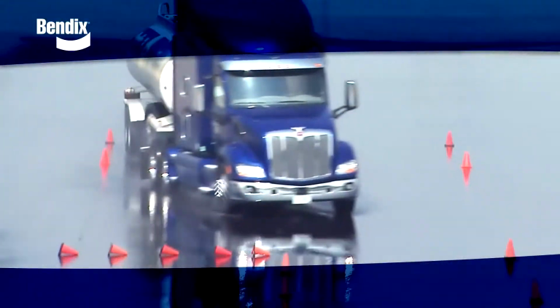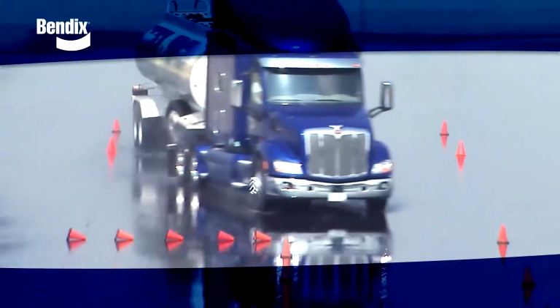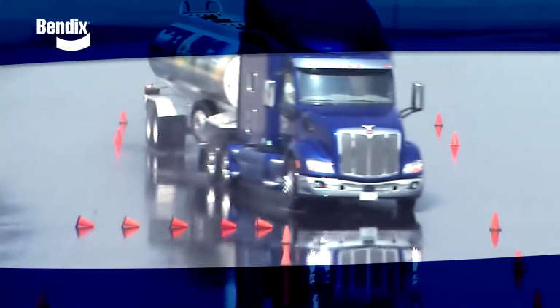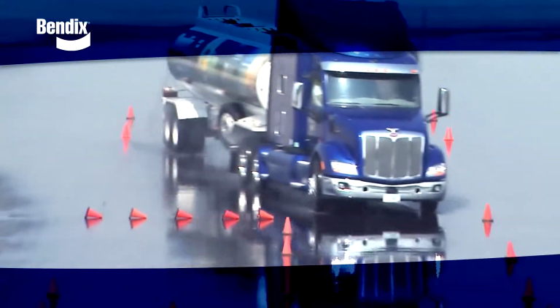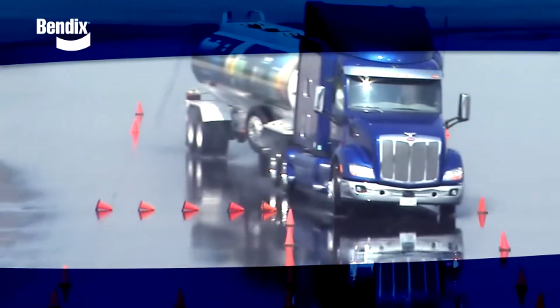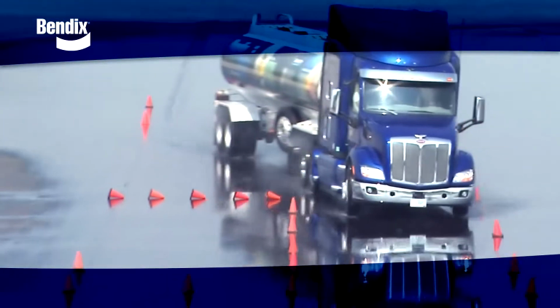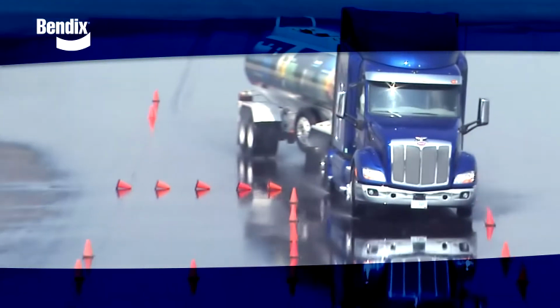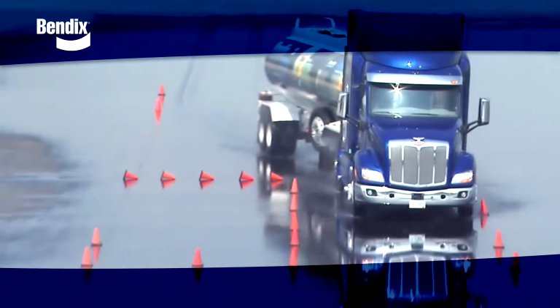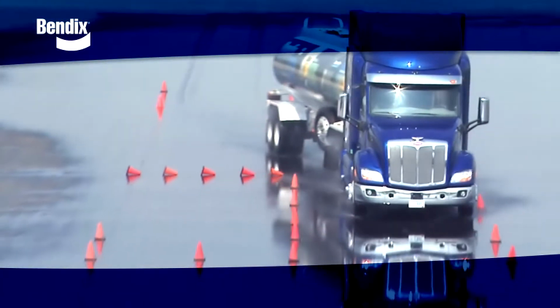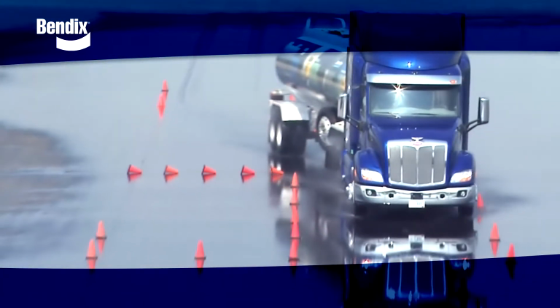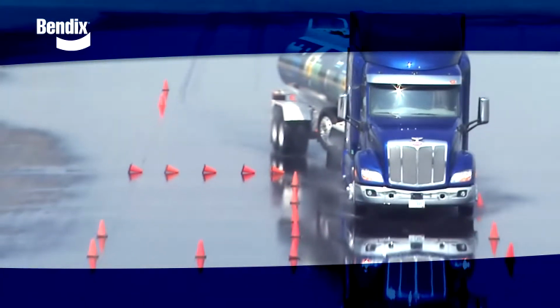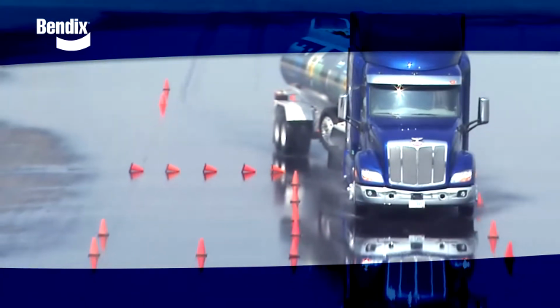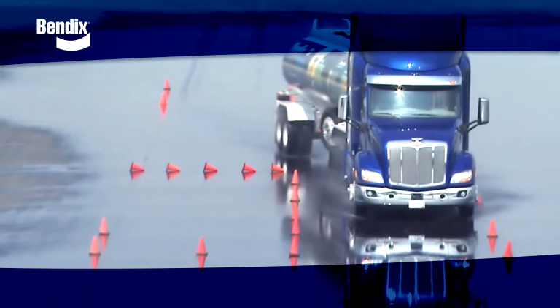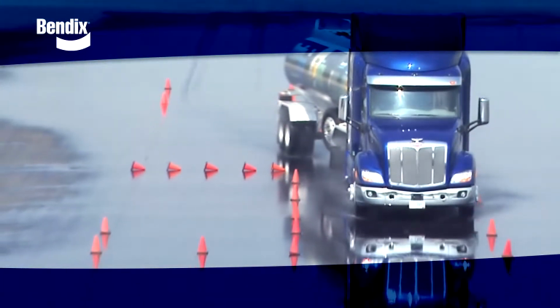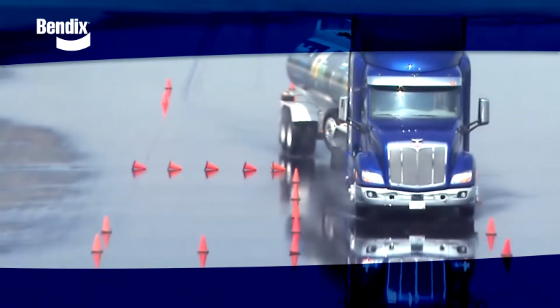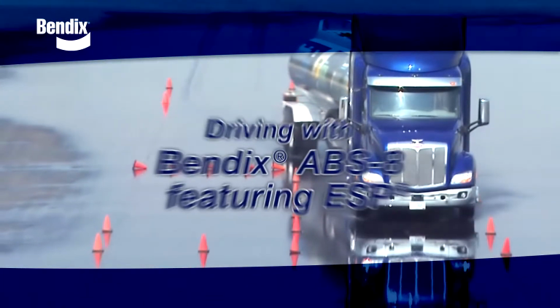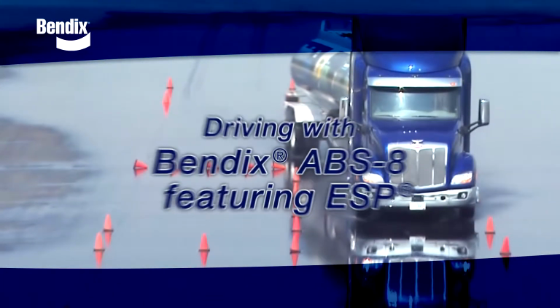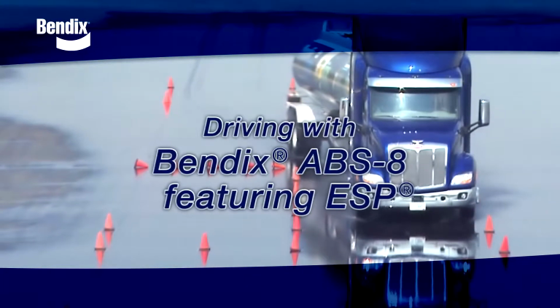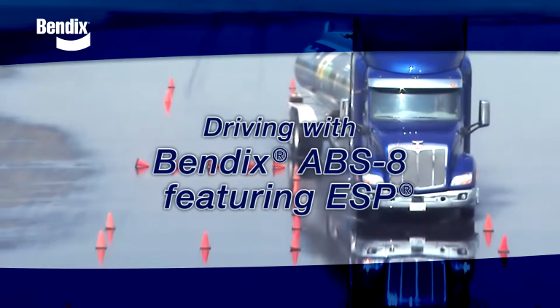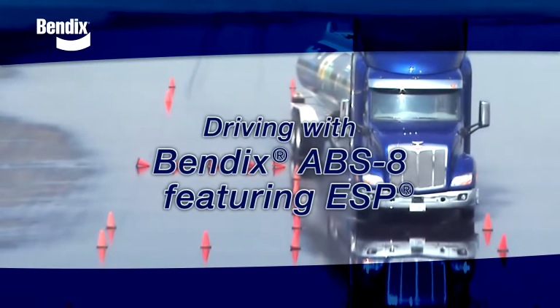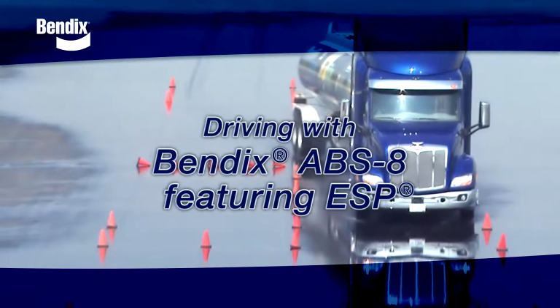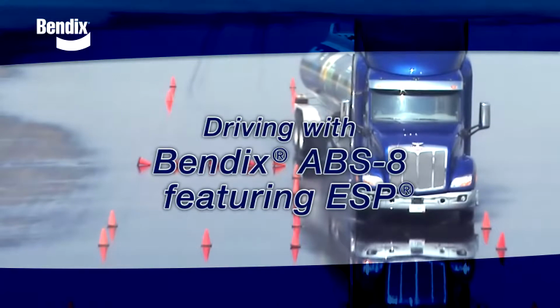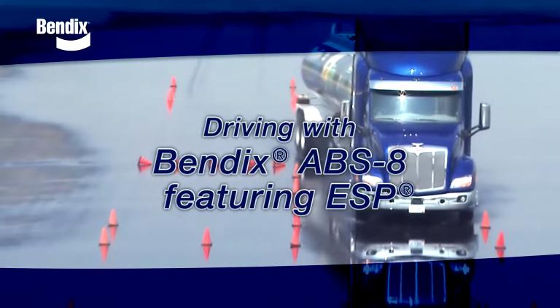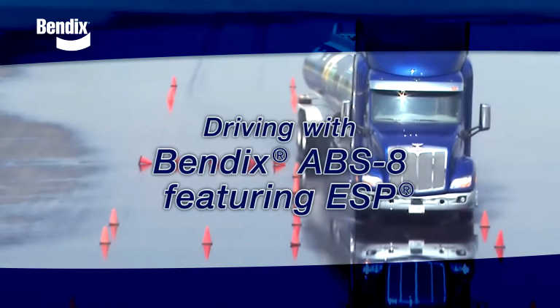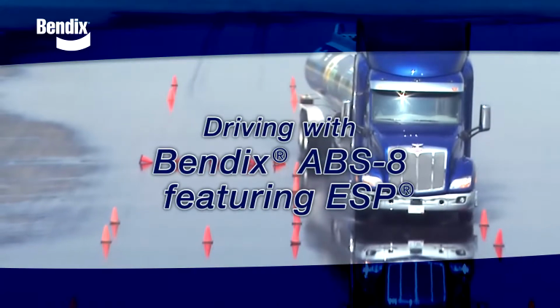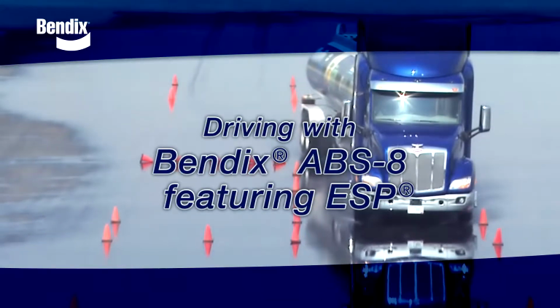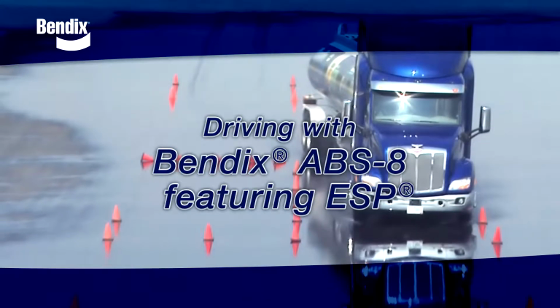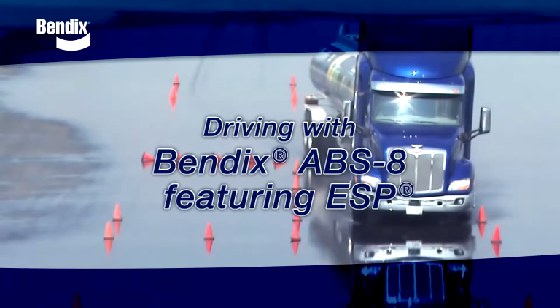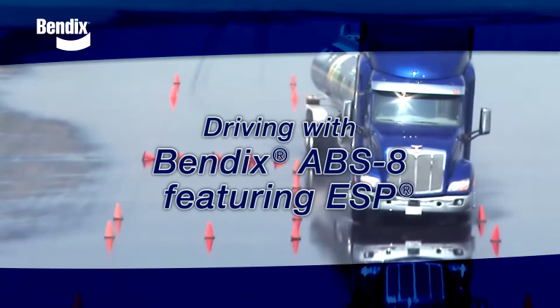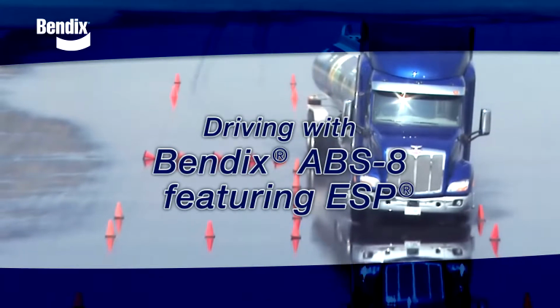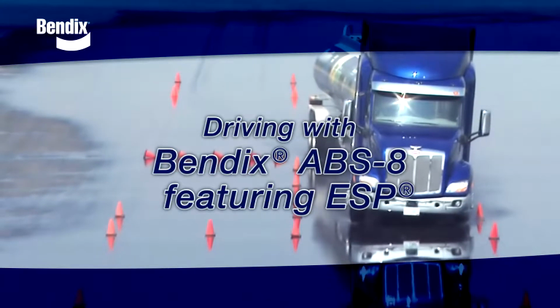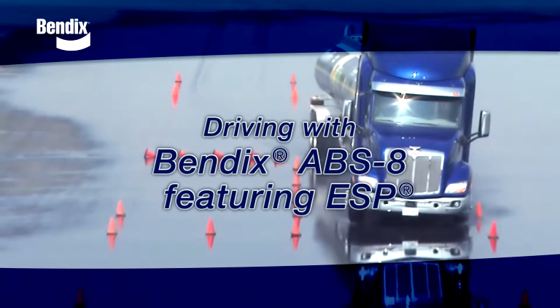You may never need it, but if and when you do, your Bendix stability system will be there for you.